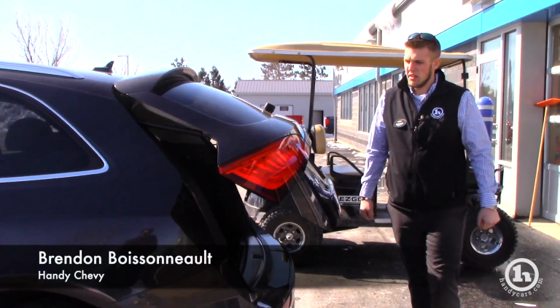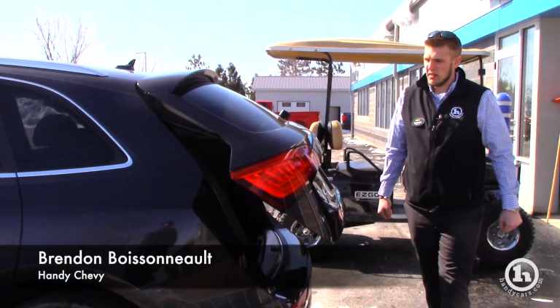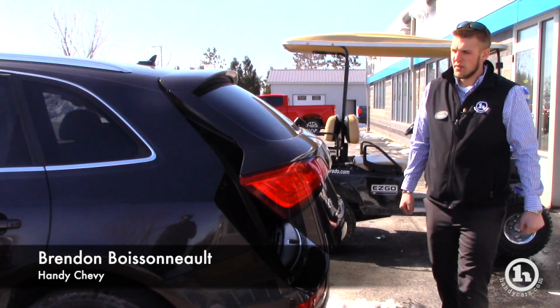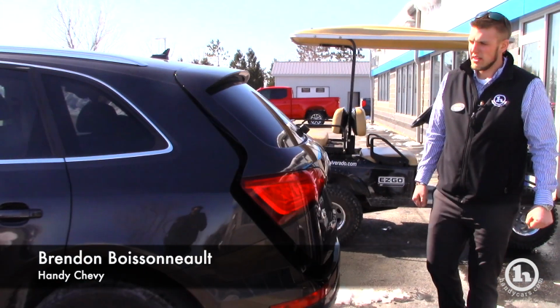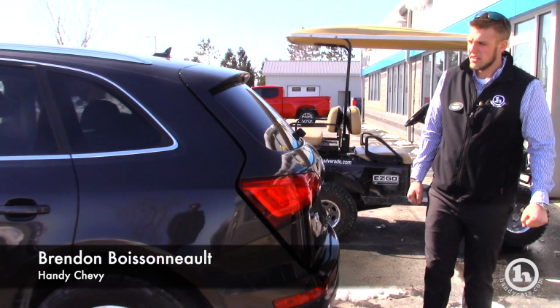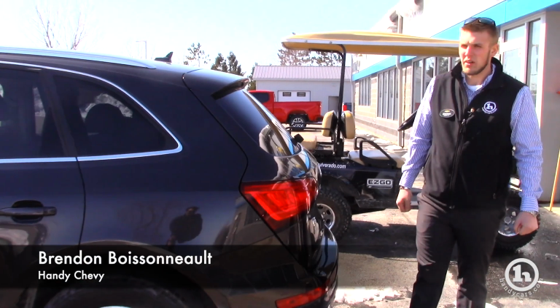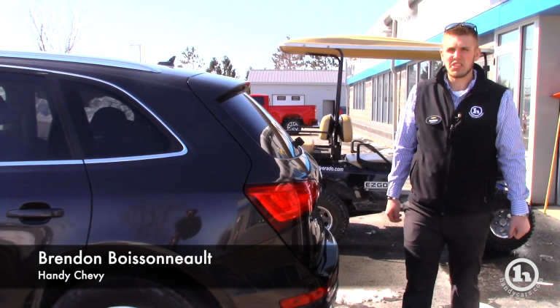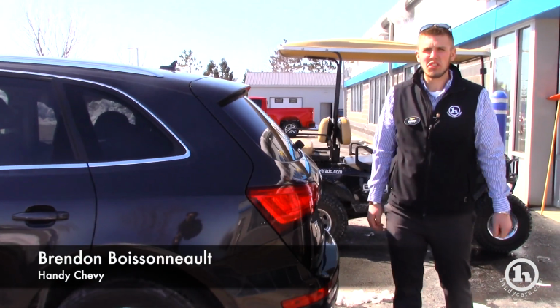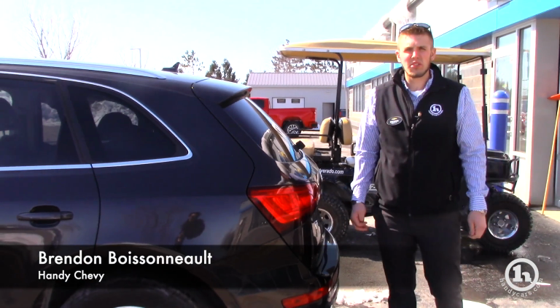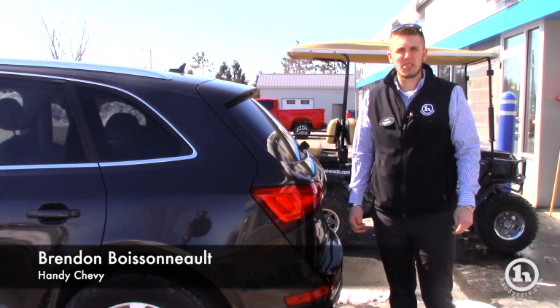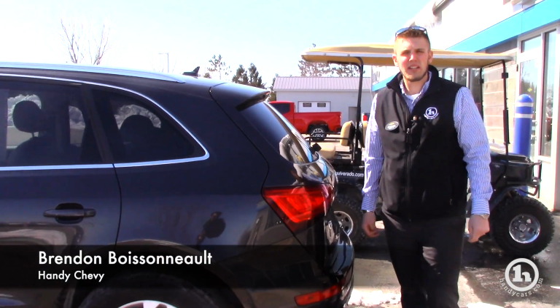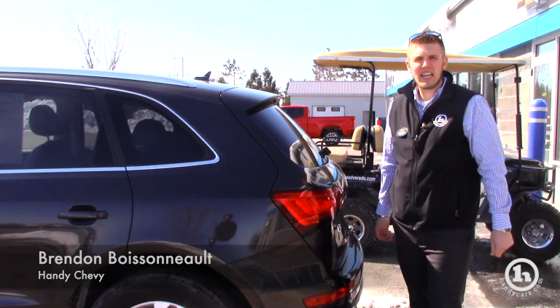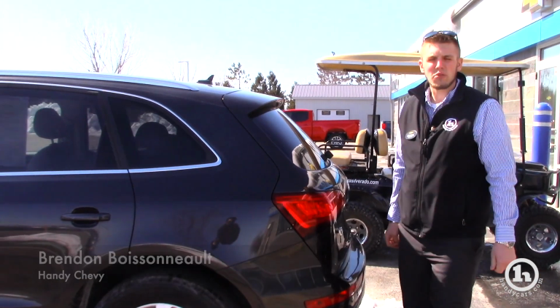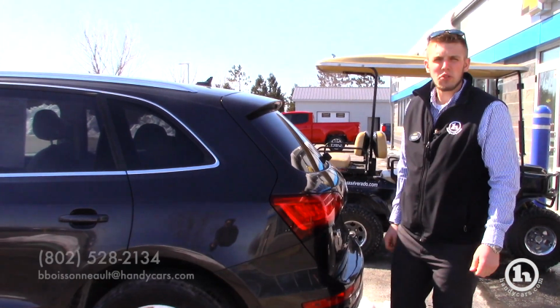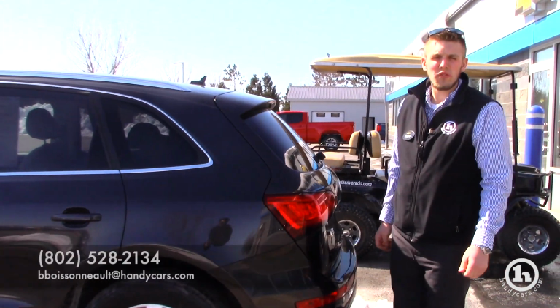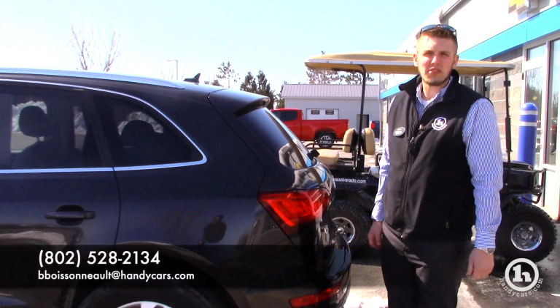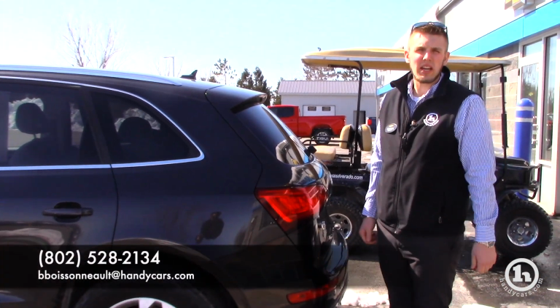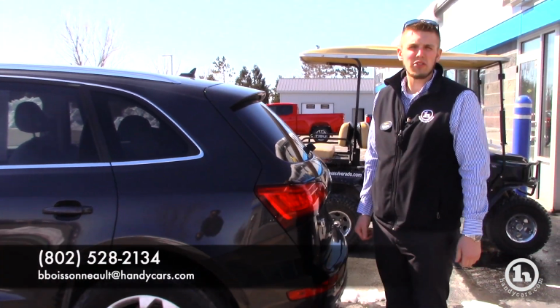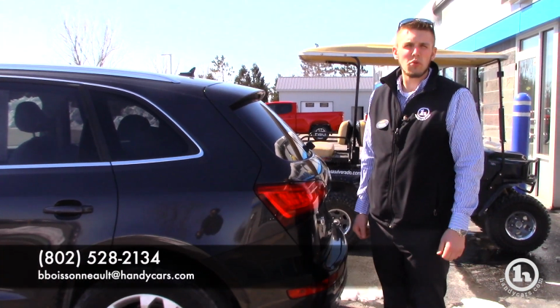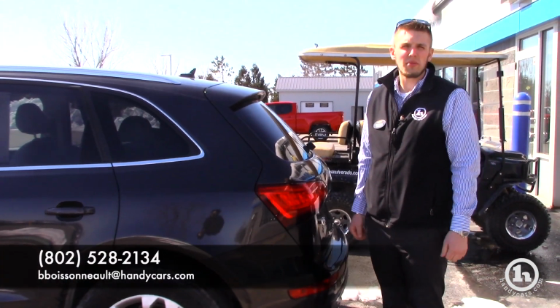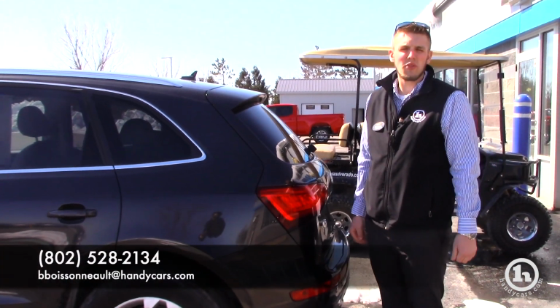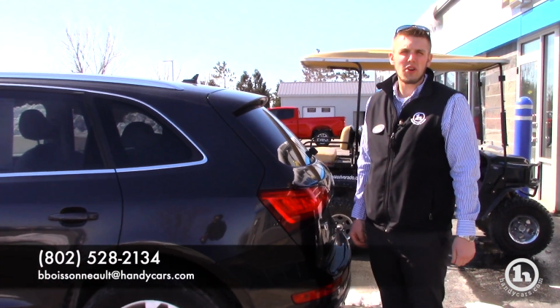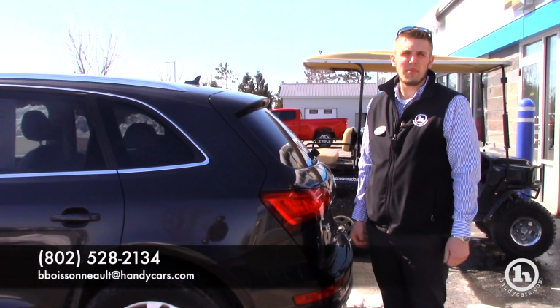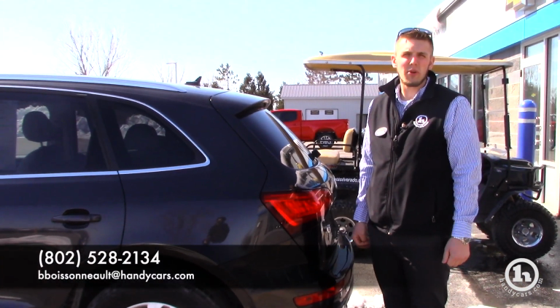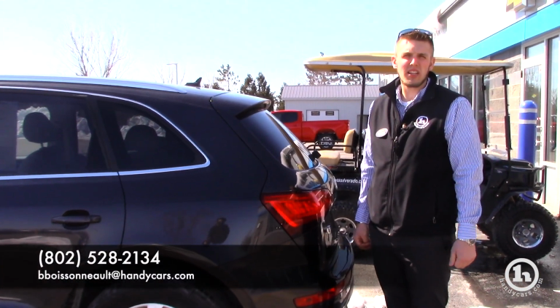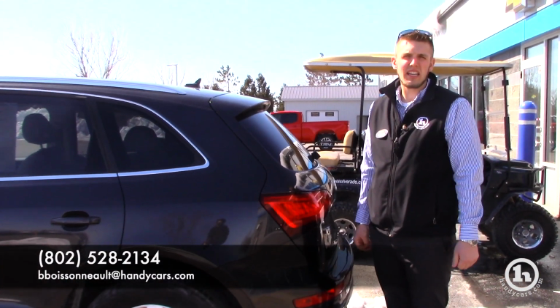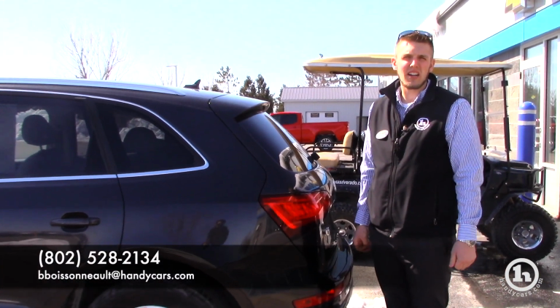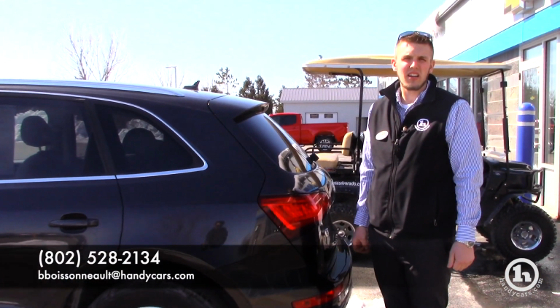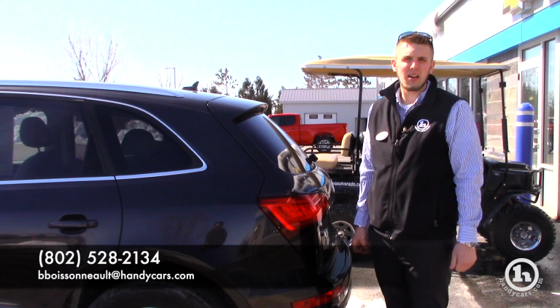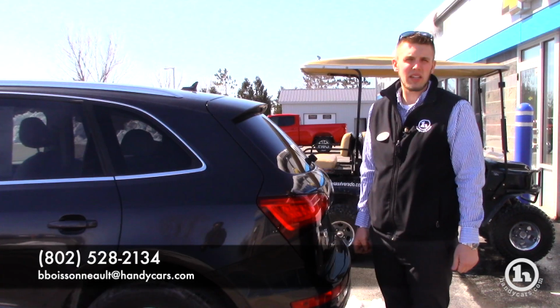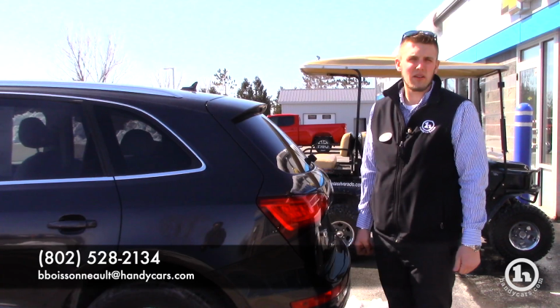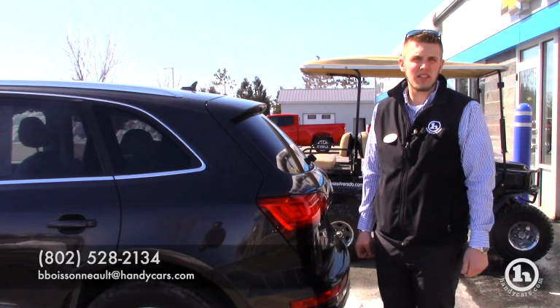If you have any other questions, you can reach me here at 802-528-2134 or at bboysonhandicars.com. Thank you very much.